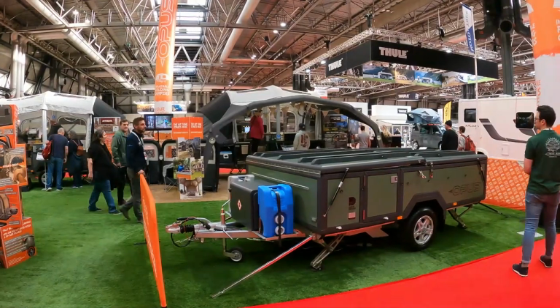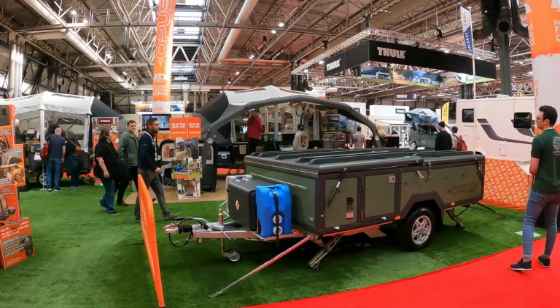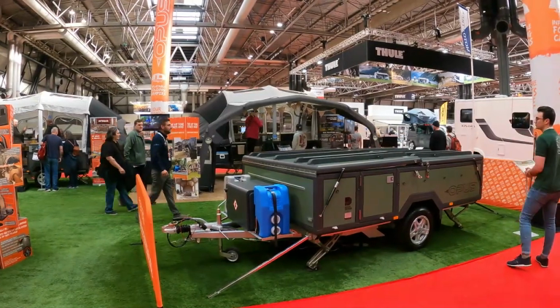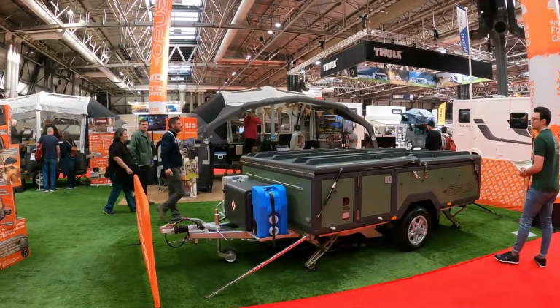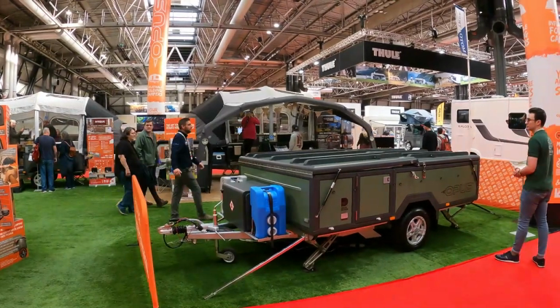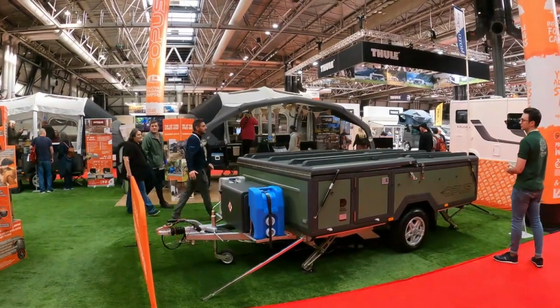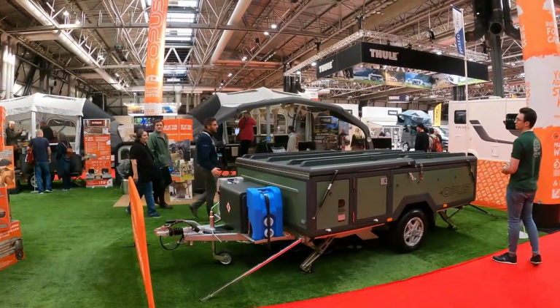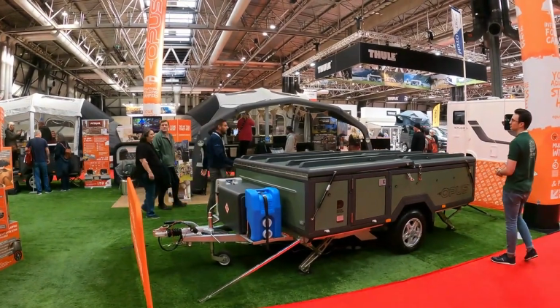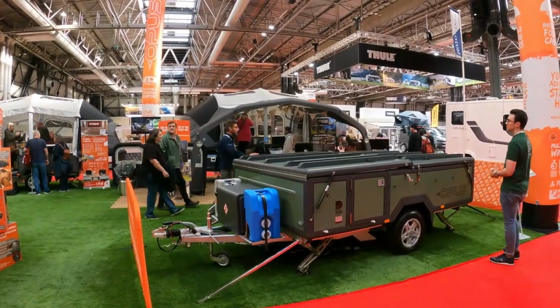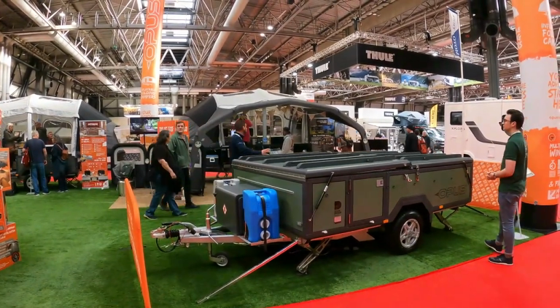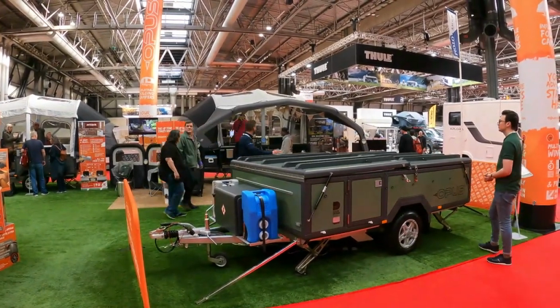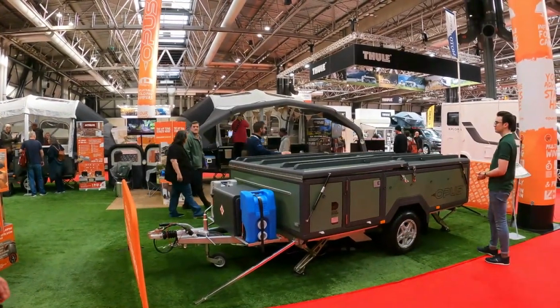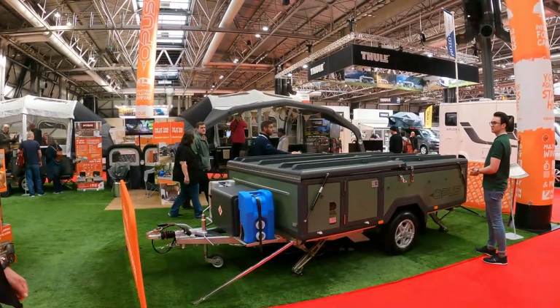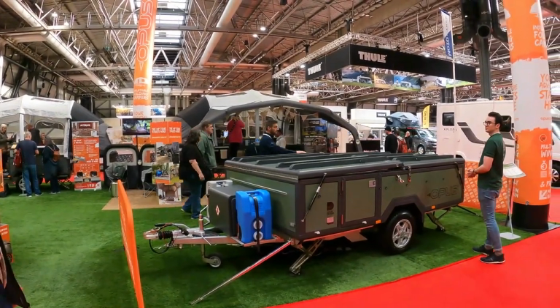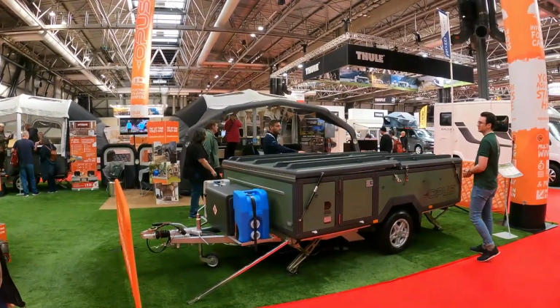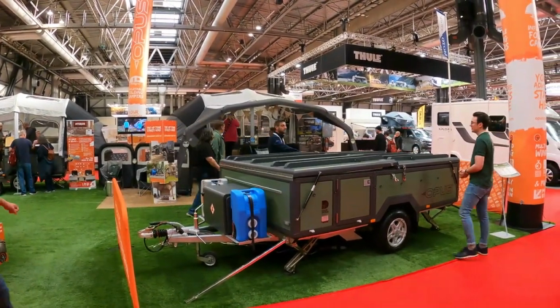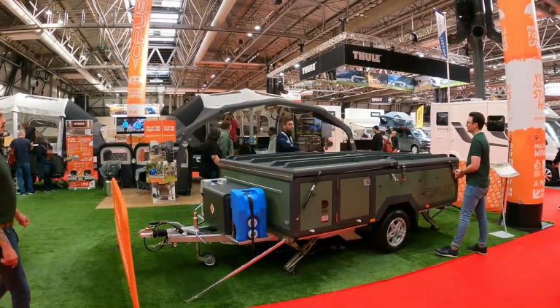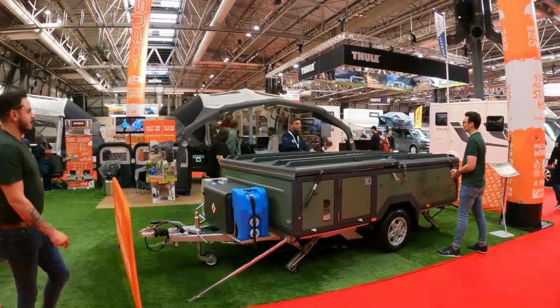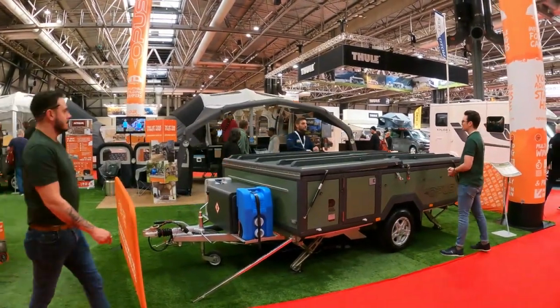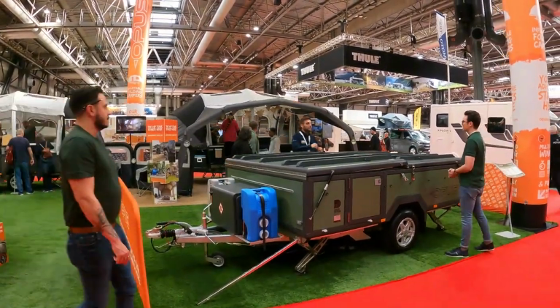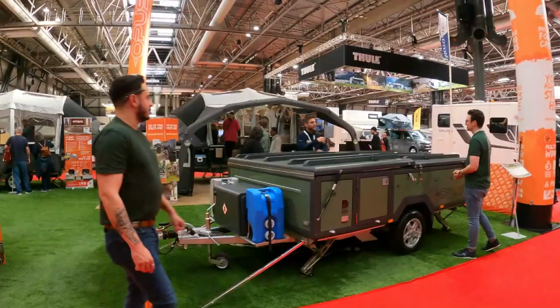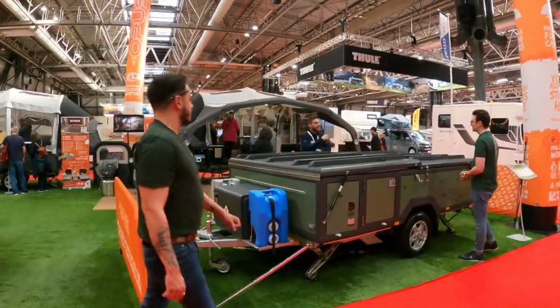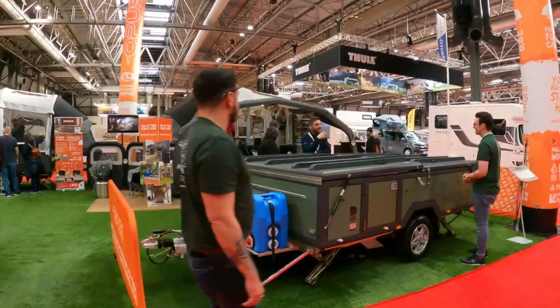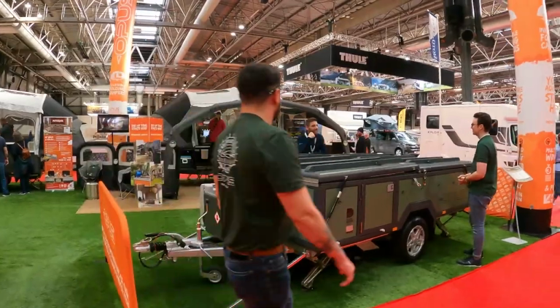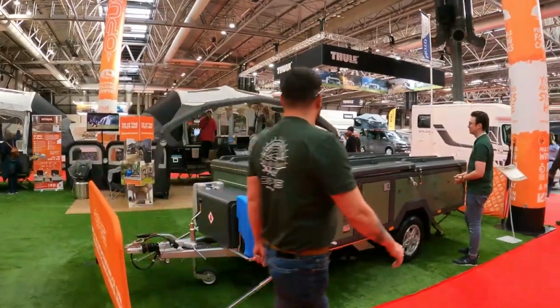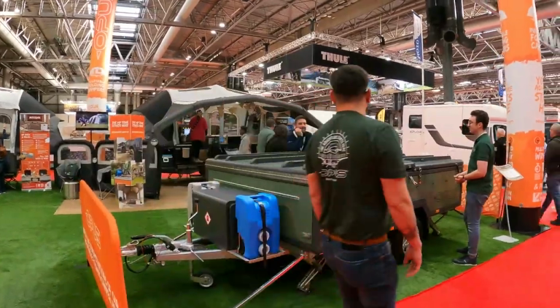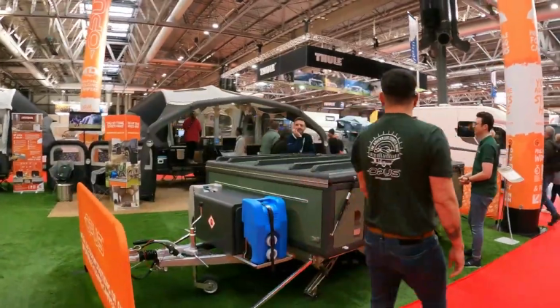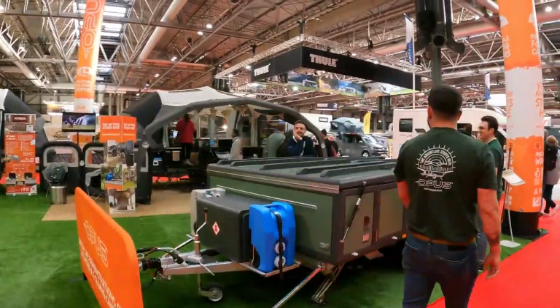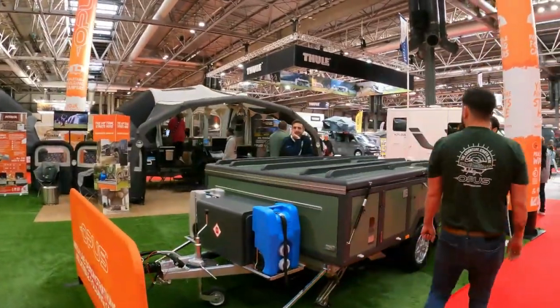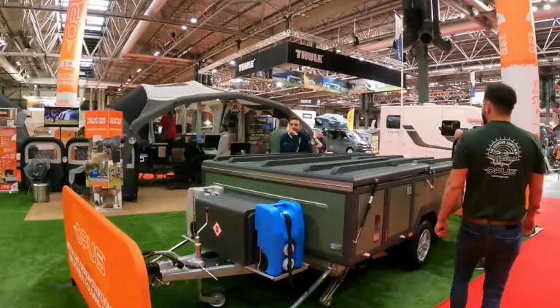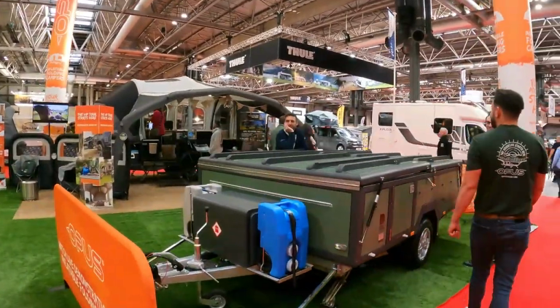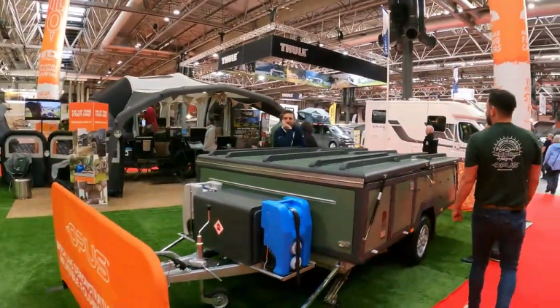This is all surrounded by over two metres of headroom, which really gives you an amazing internal space.